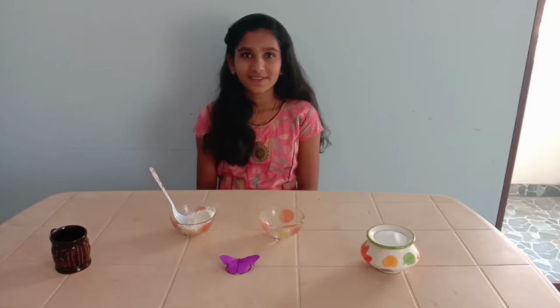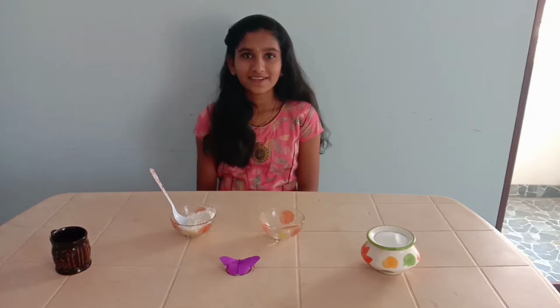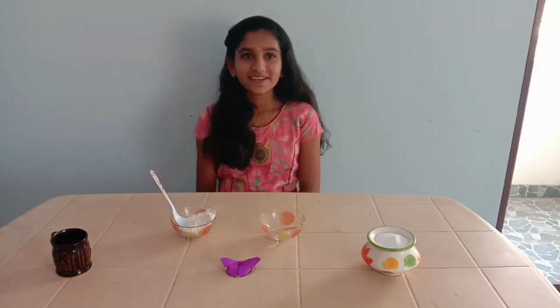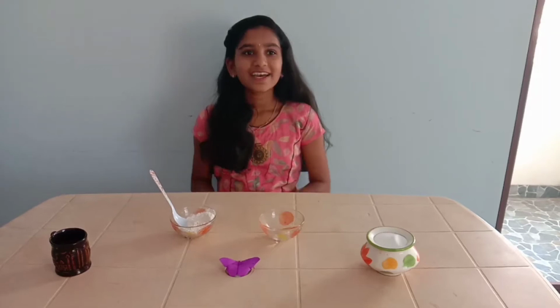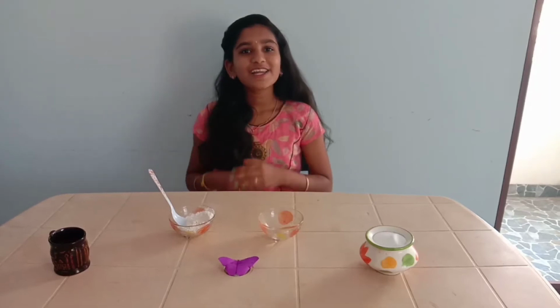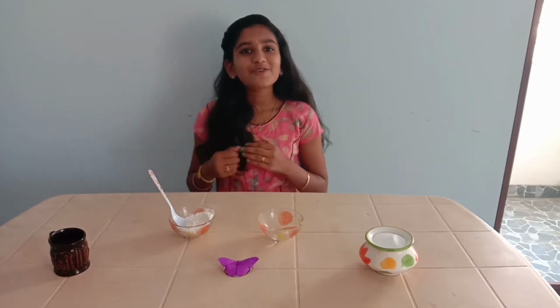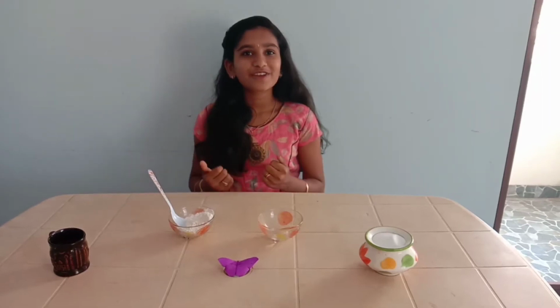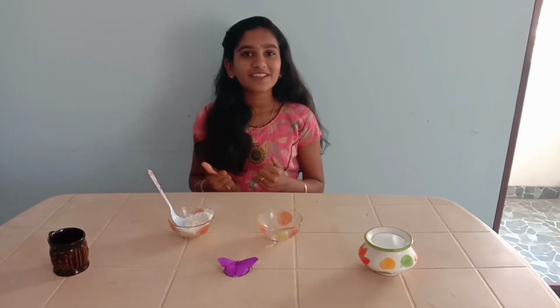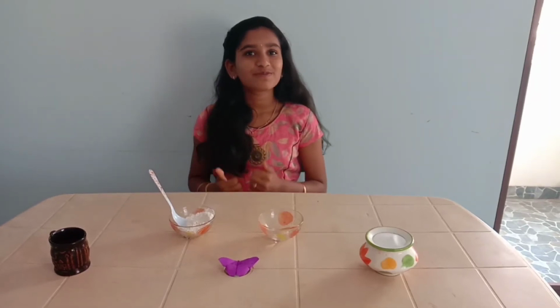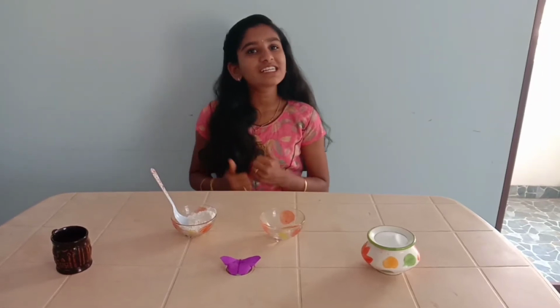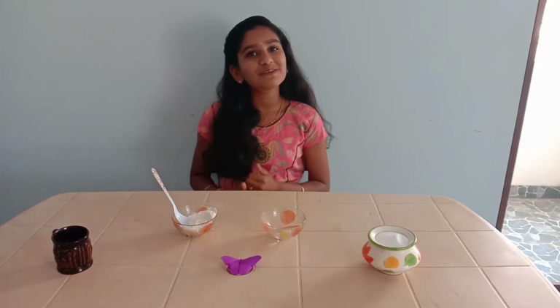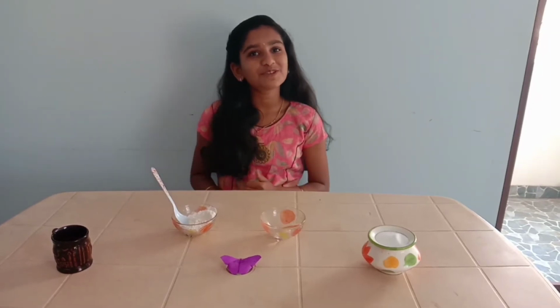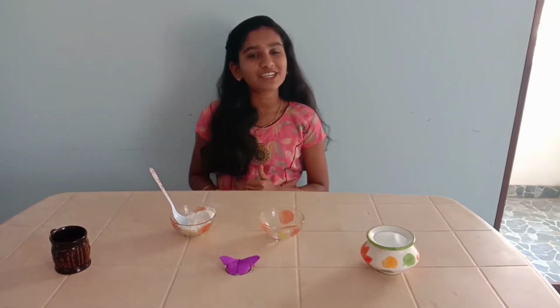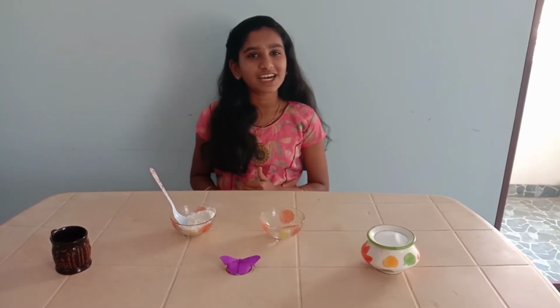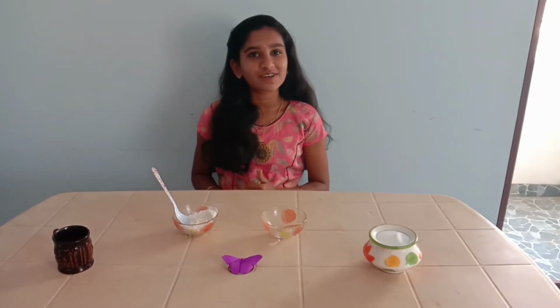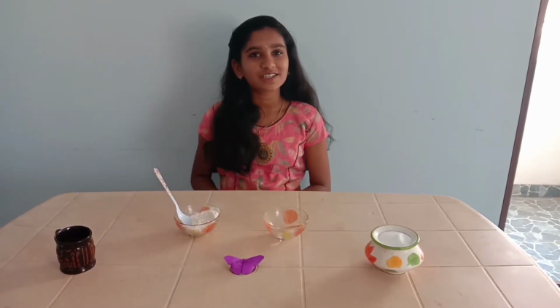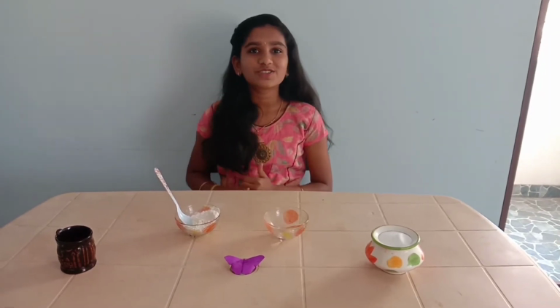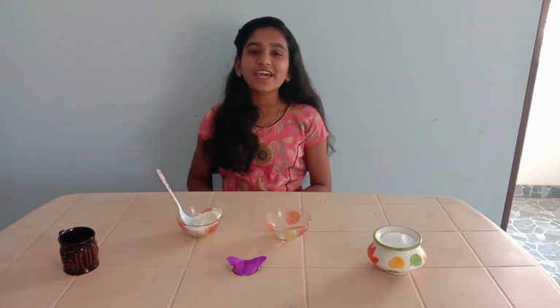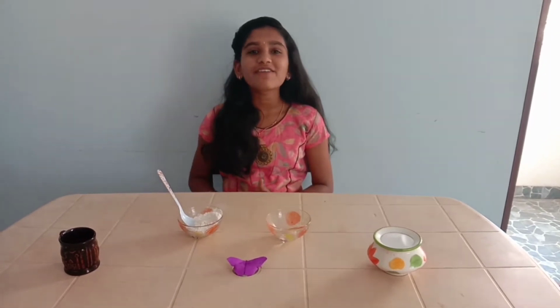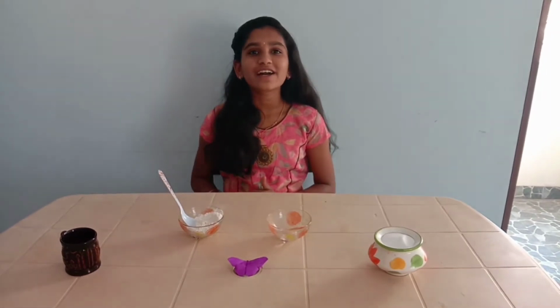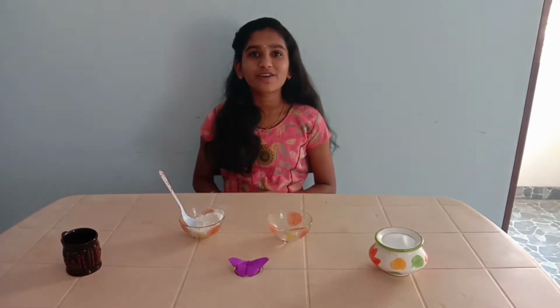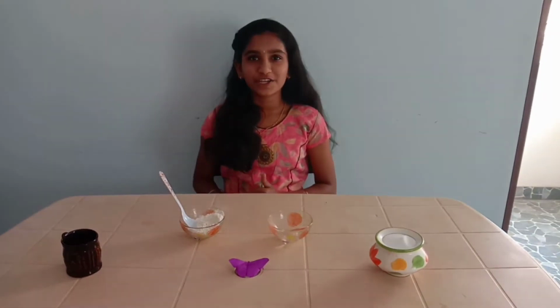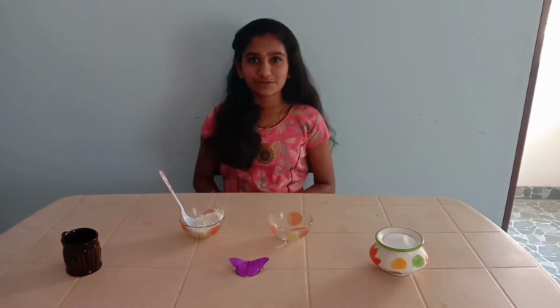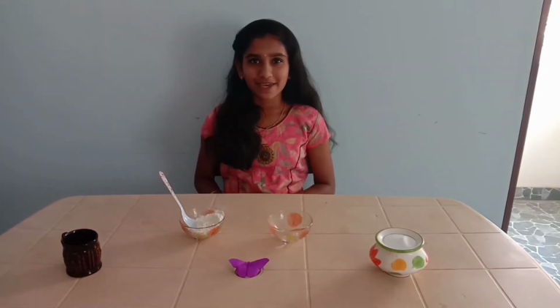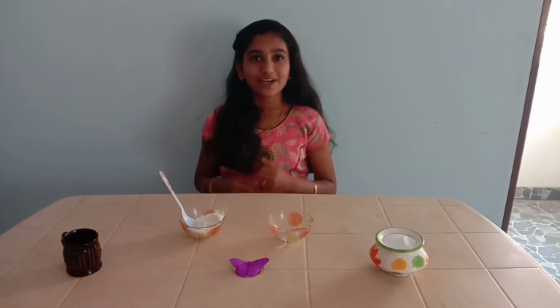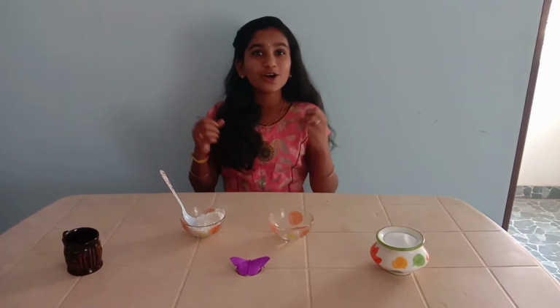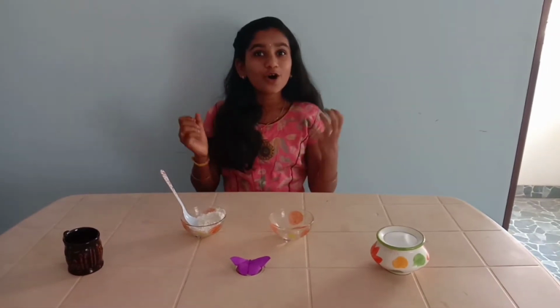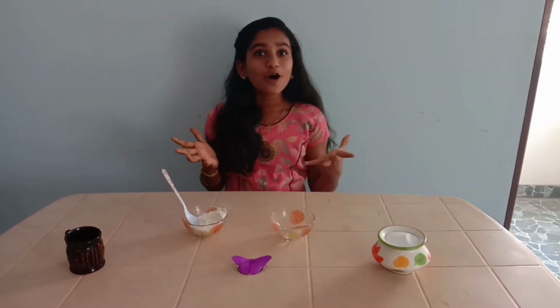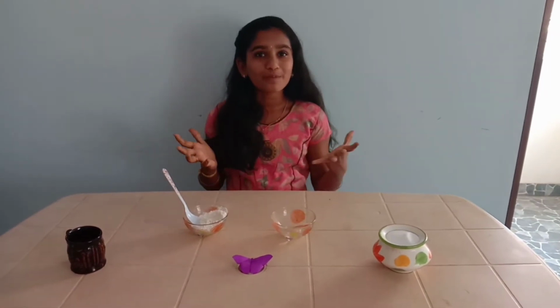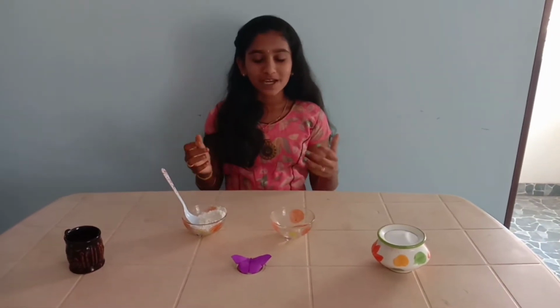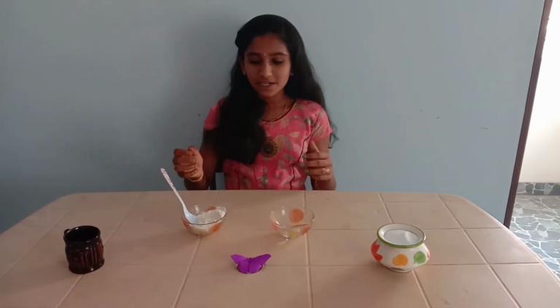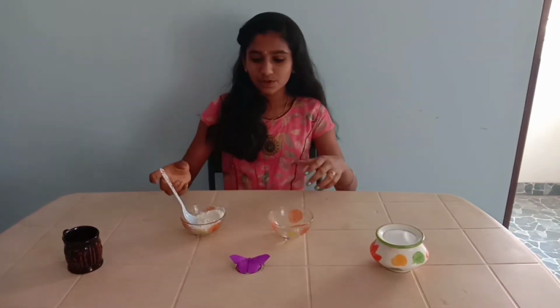Hello friends, welcome to Sanavels. Today we are going to make homemade glue.